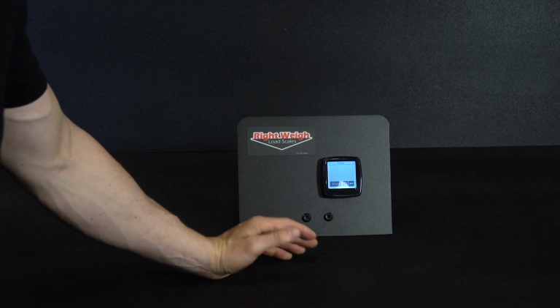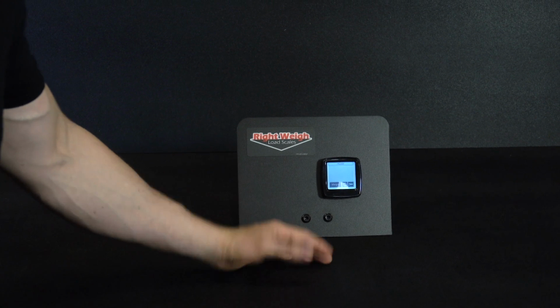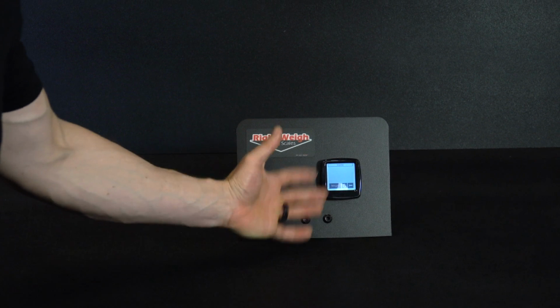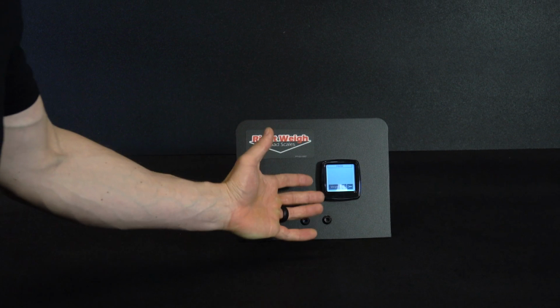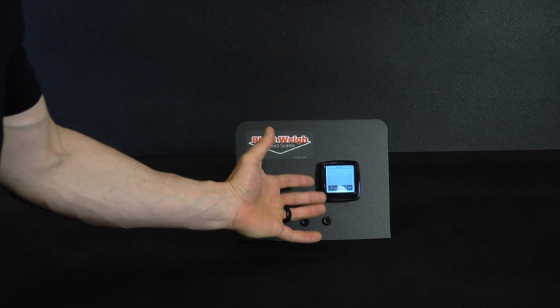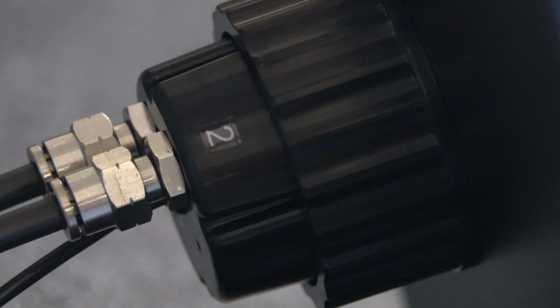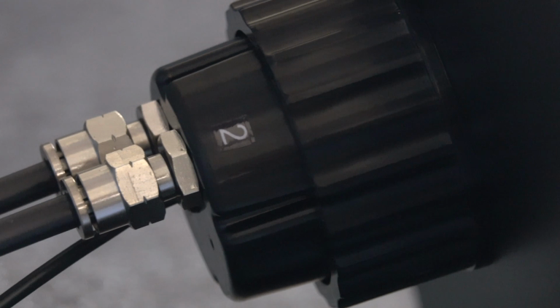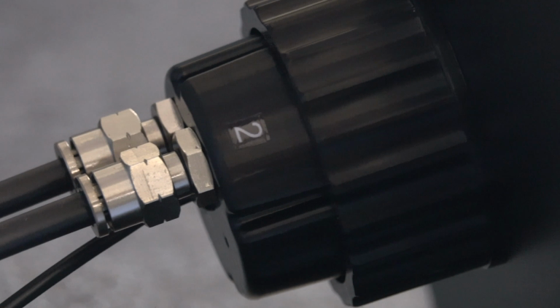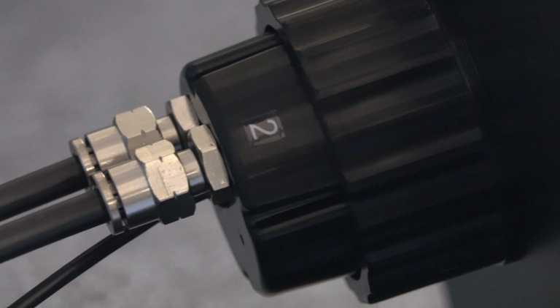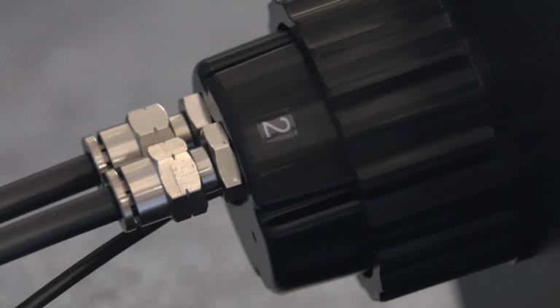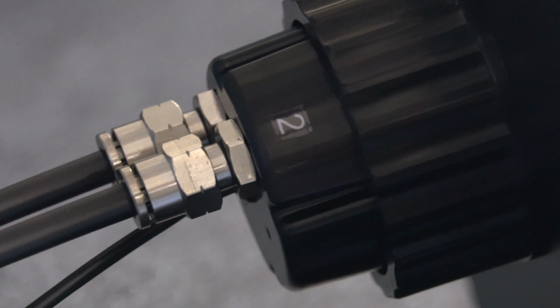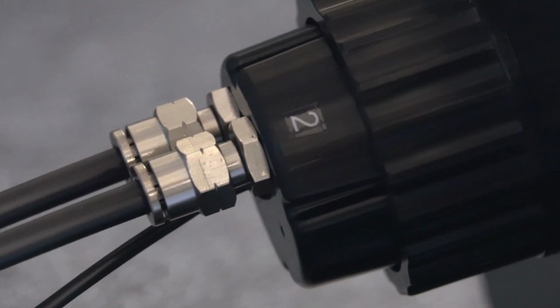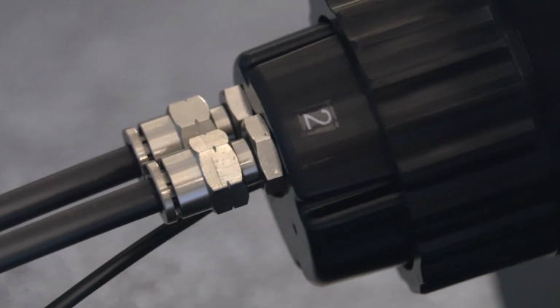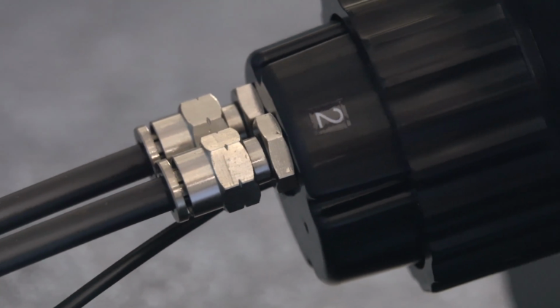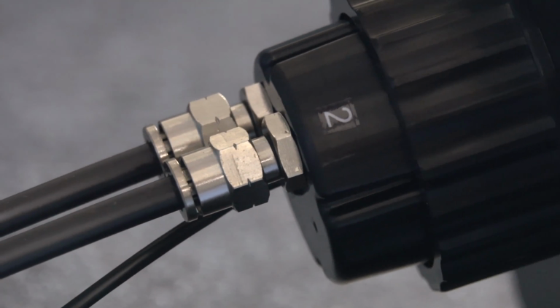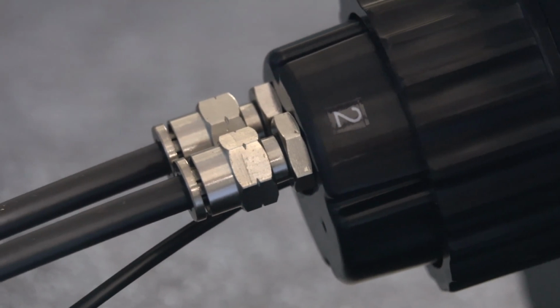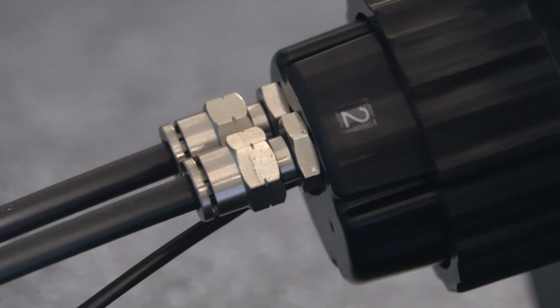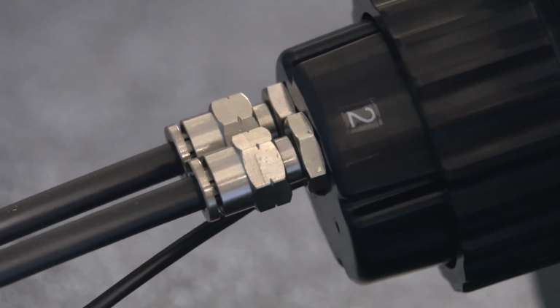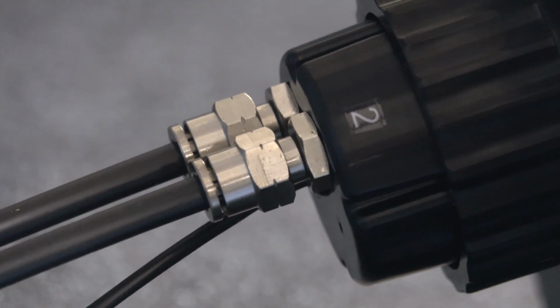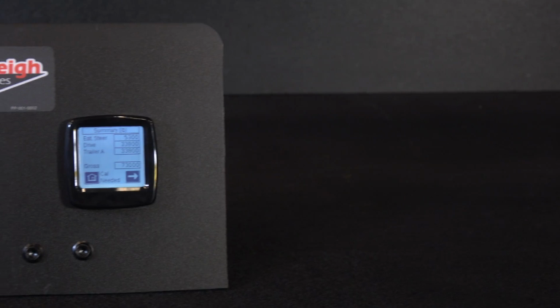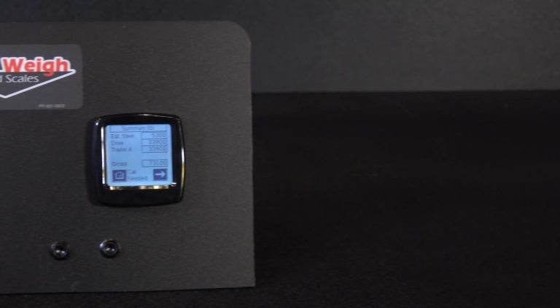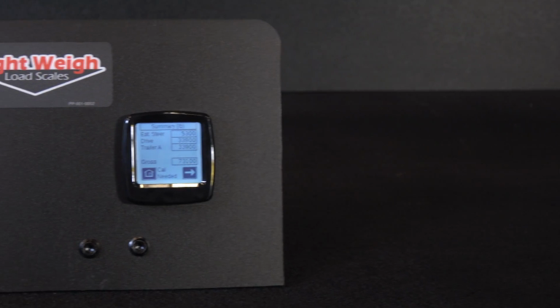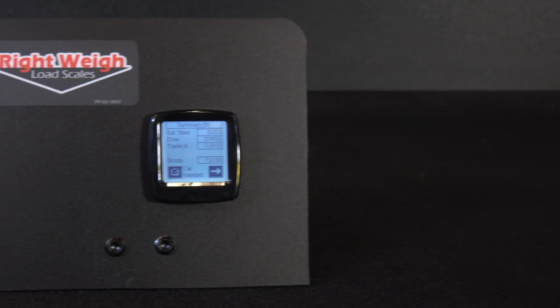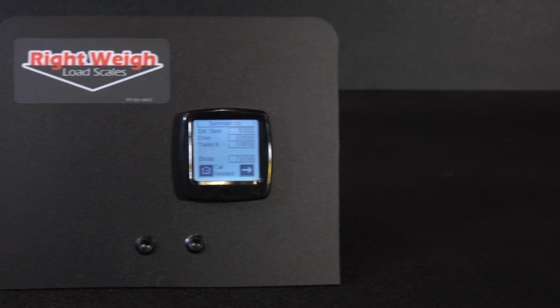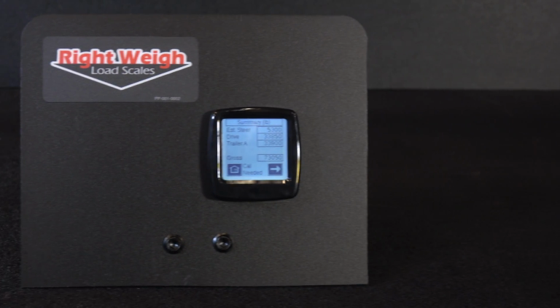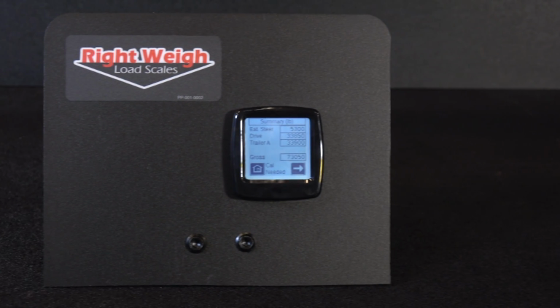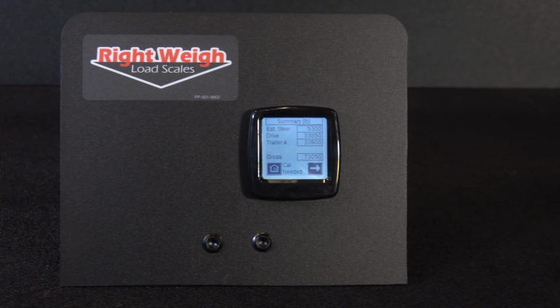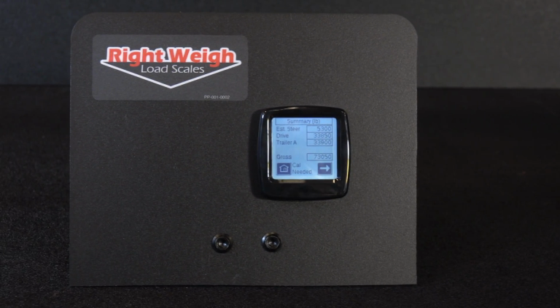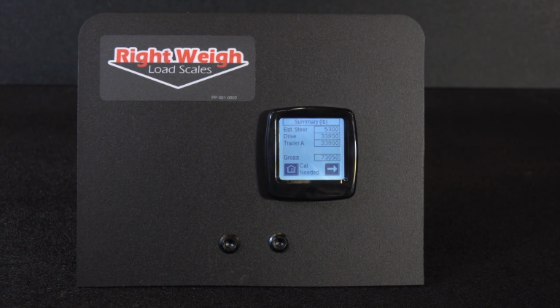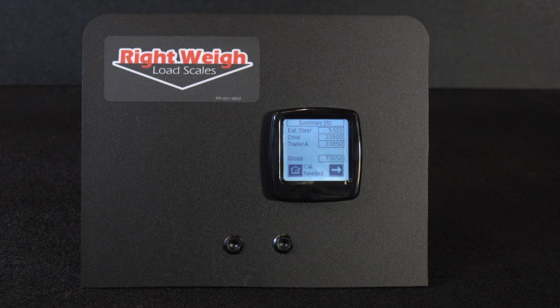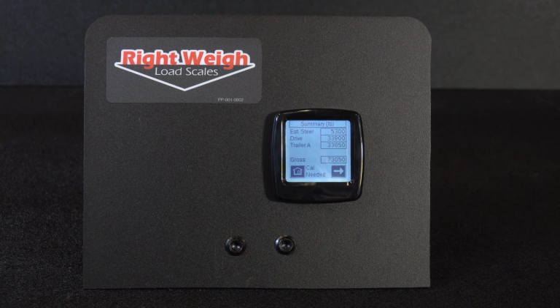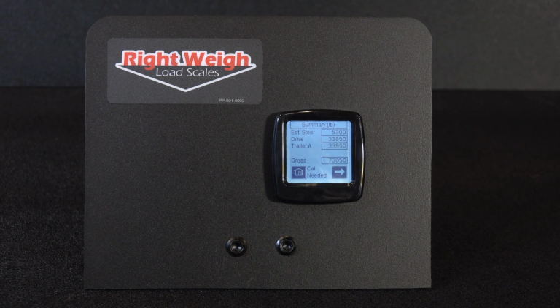We have two built-in air sensors. Make sure that you configure the scale before you calibrate it, otherwise your calibration data will reset.